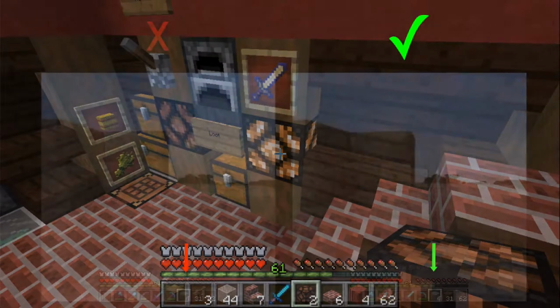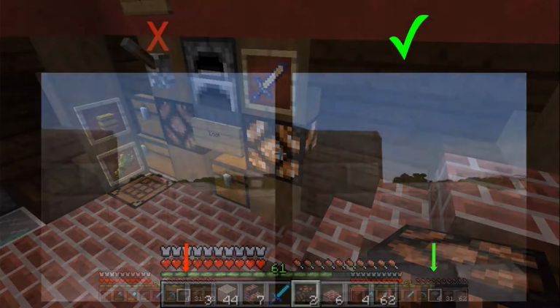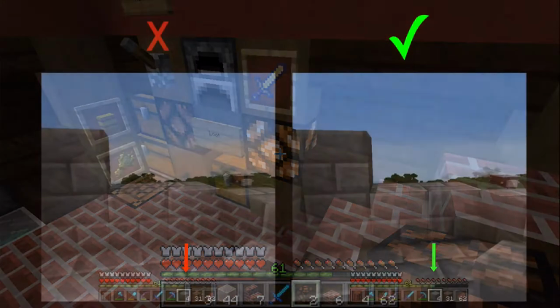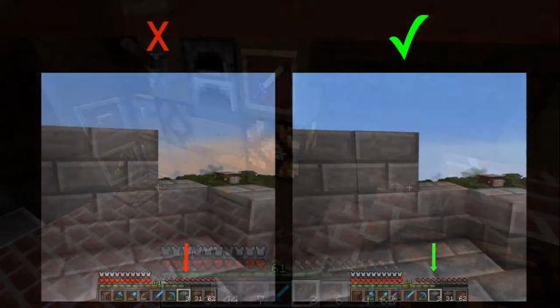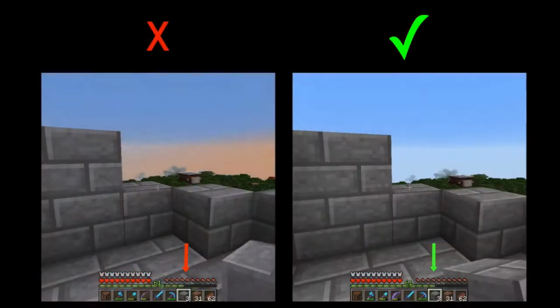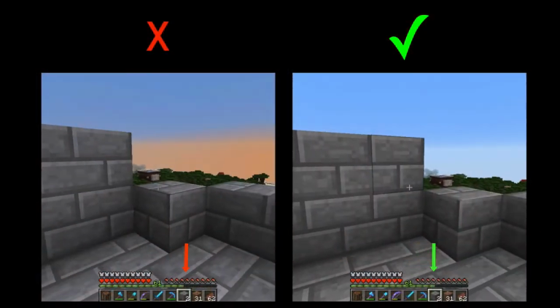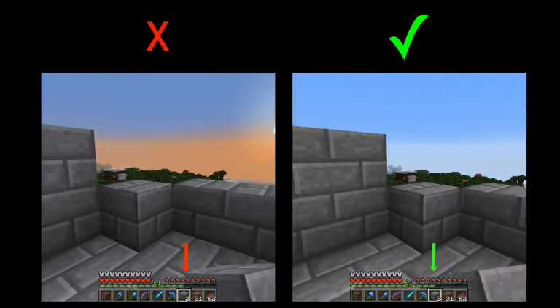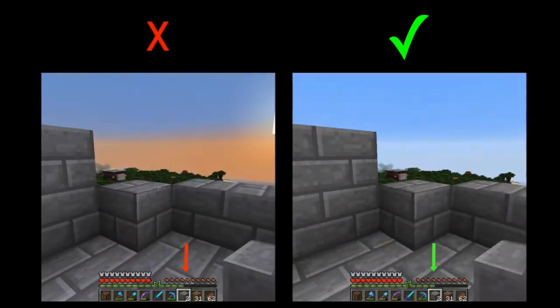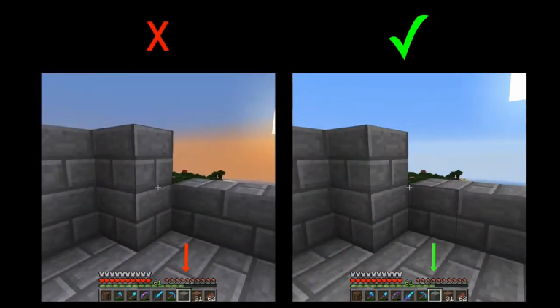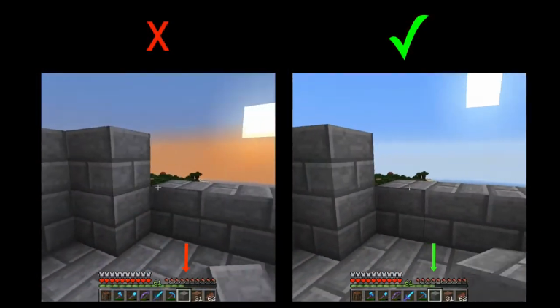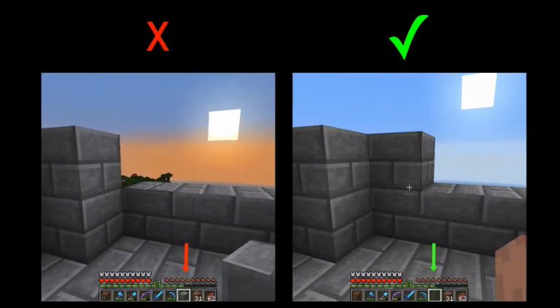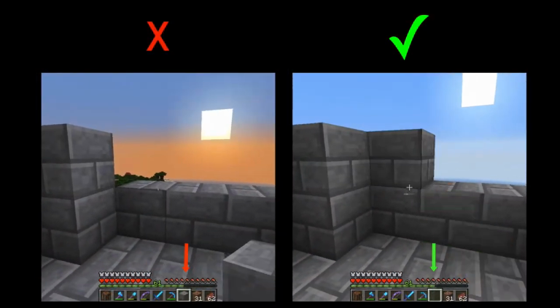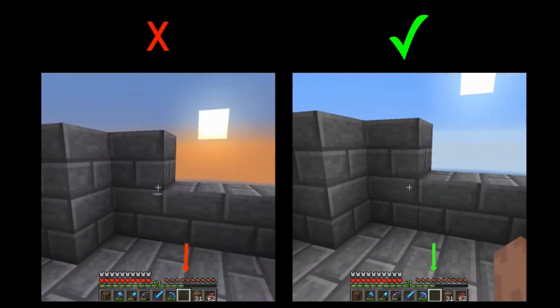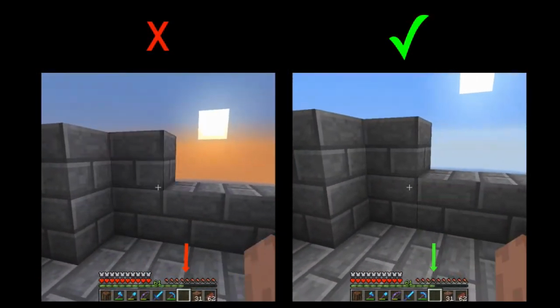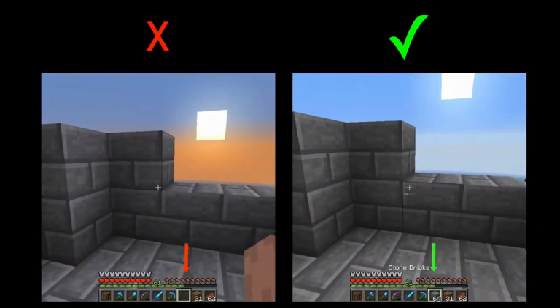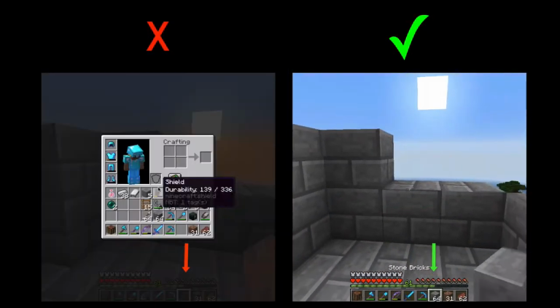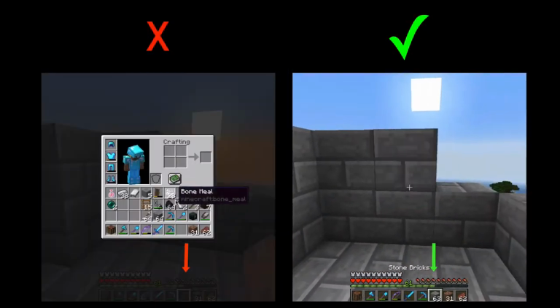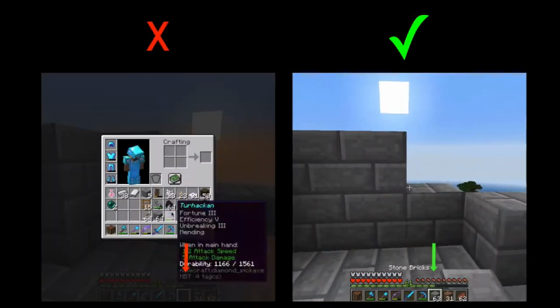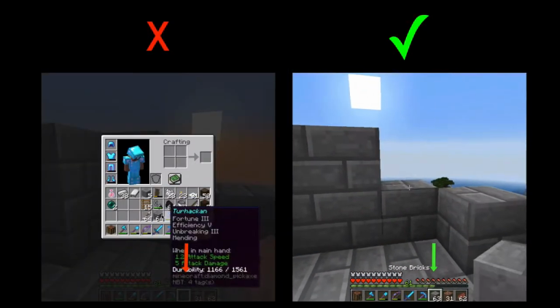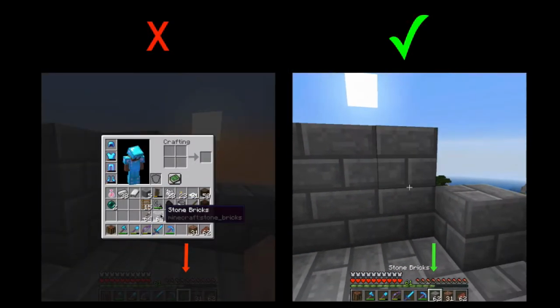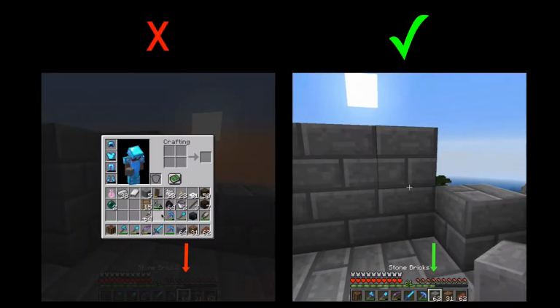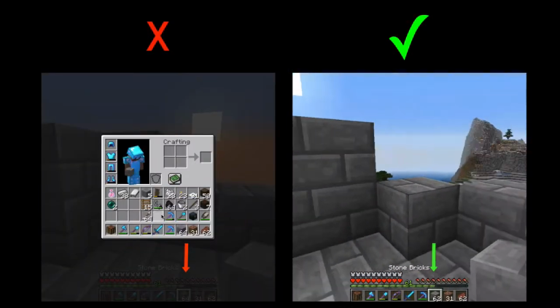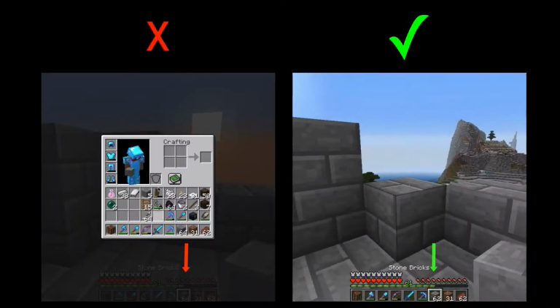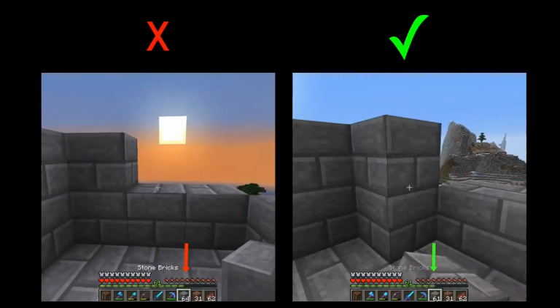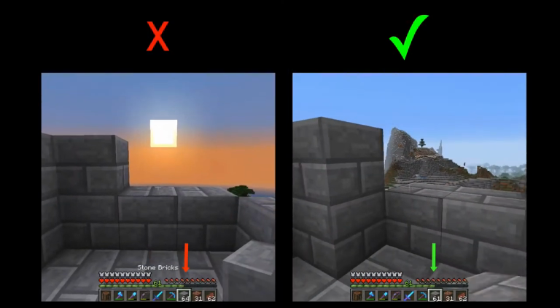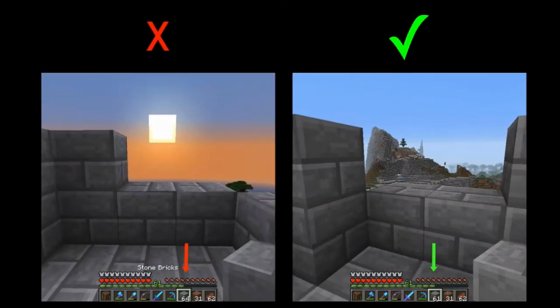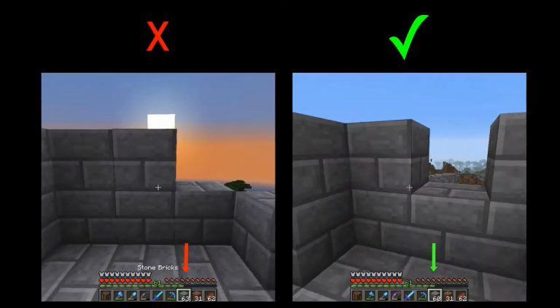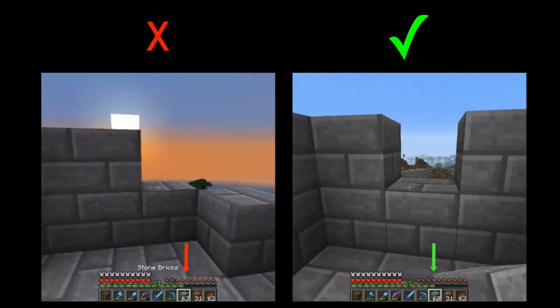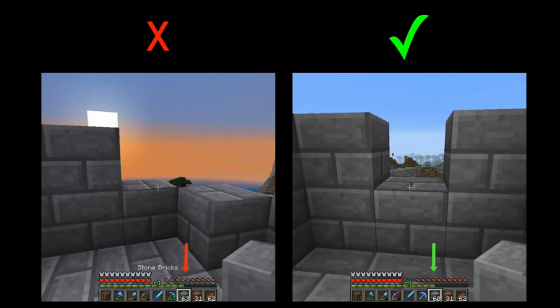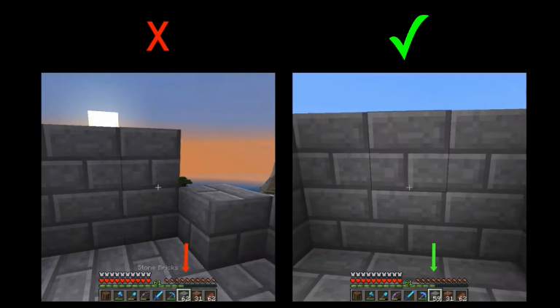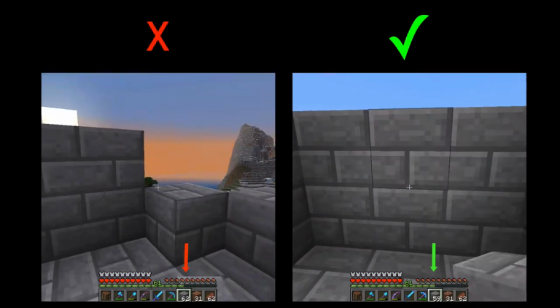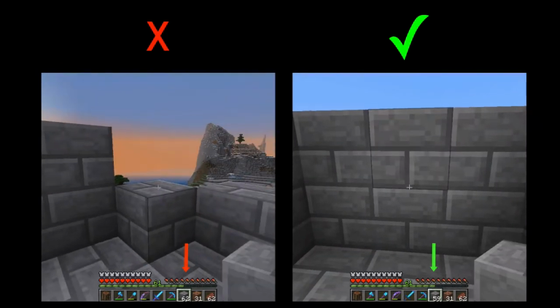This is also a faster way of moving items from your storage slots to your hotbar.